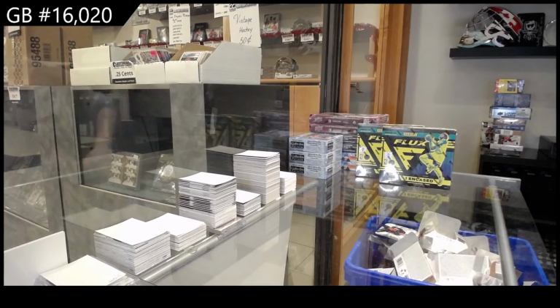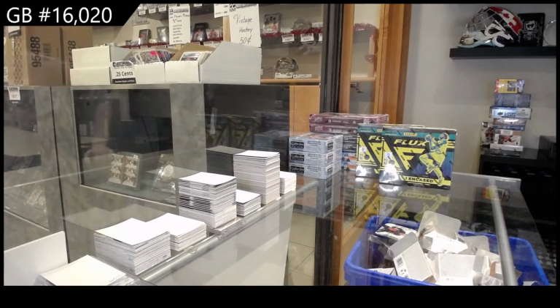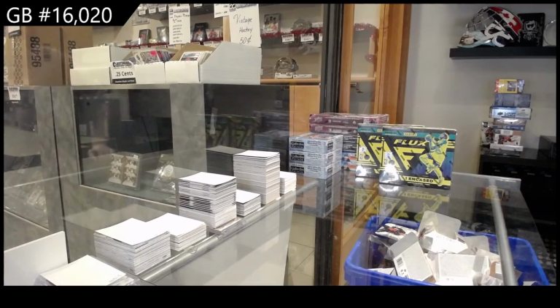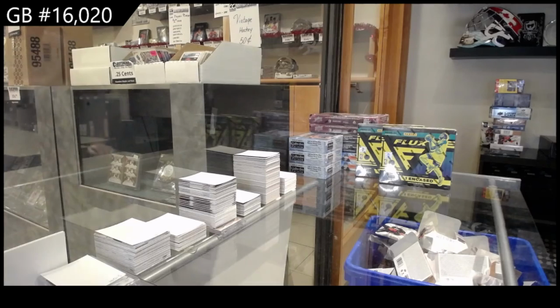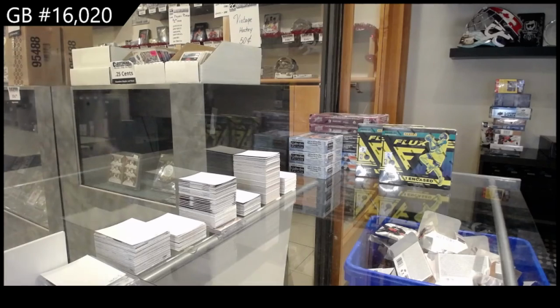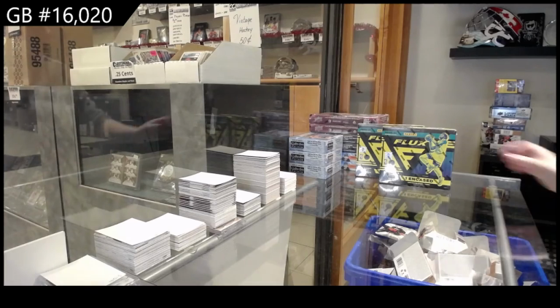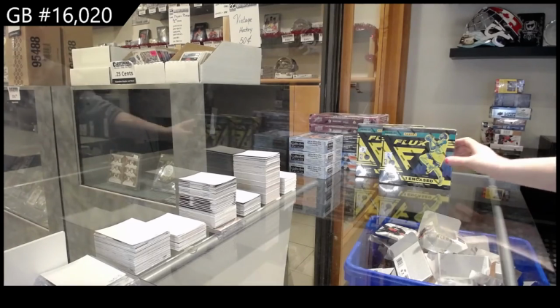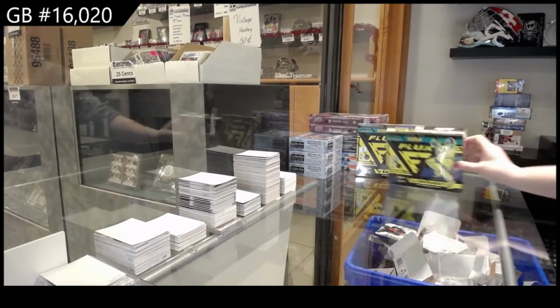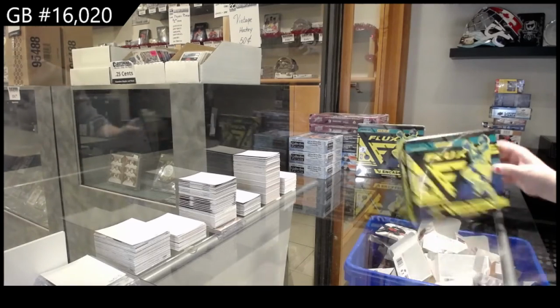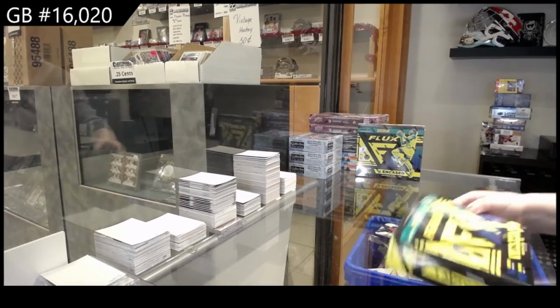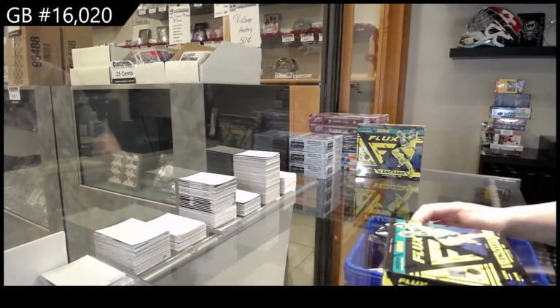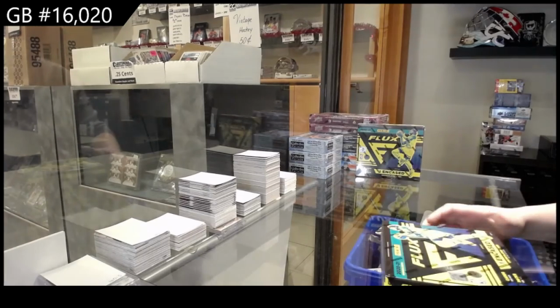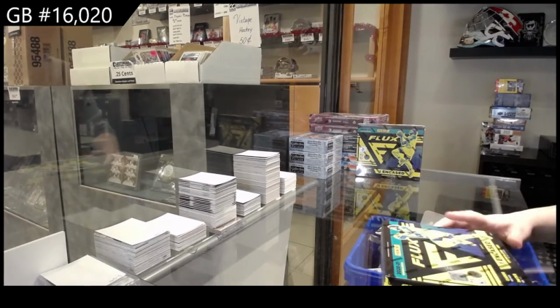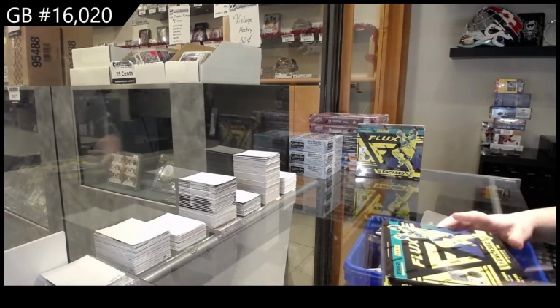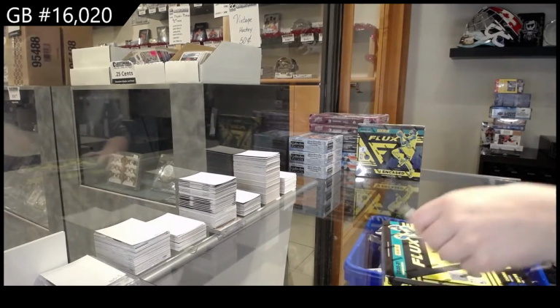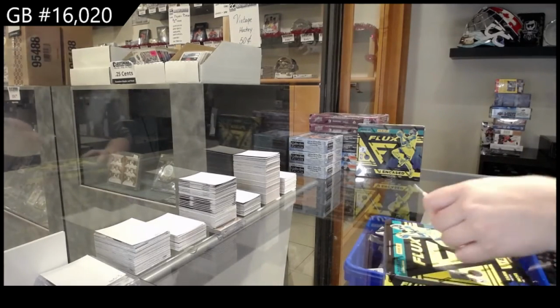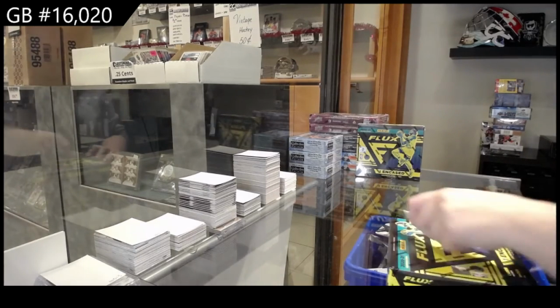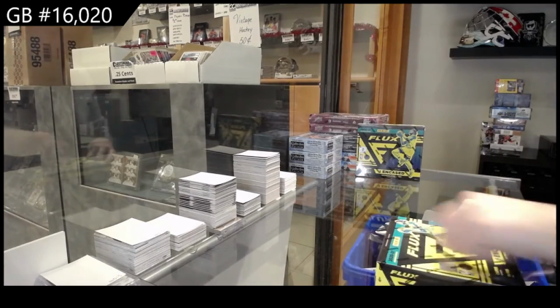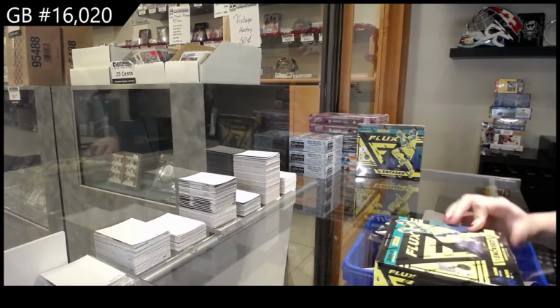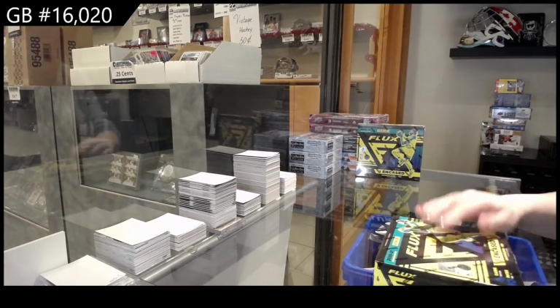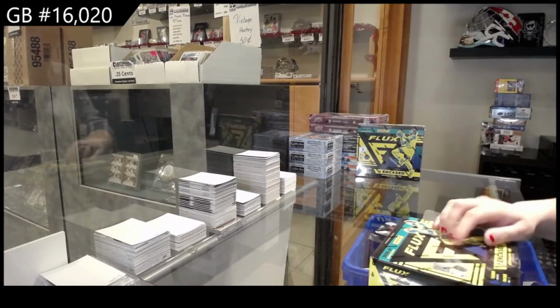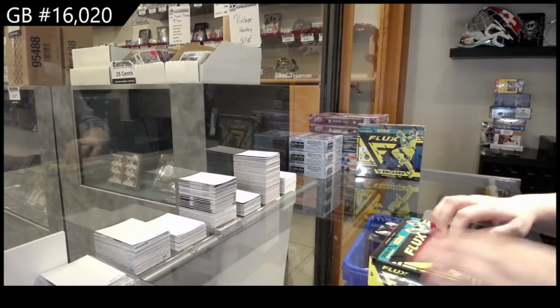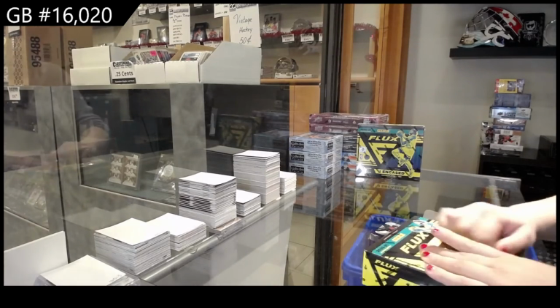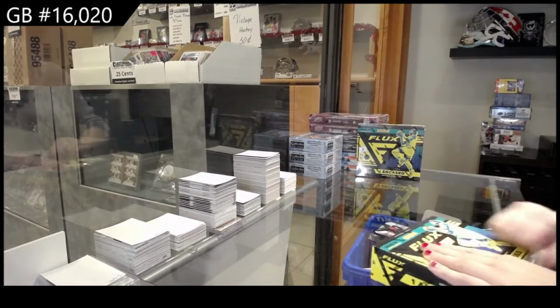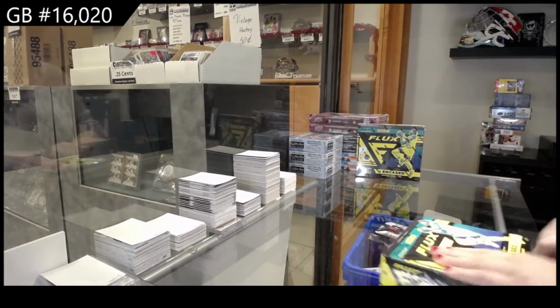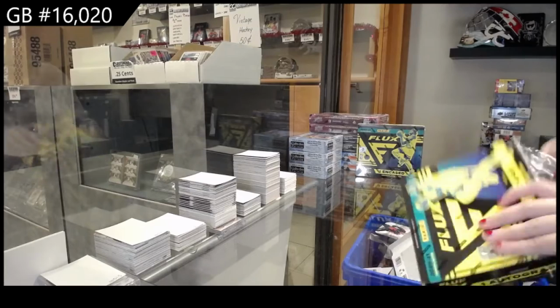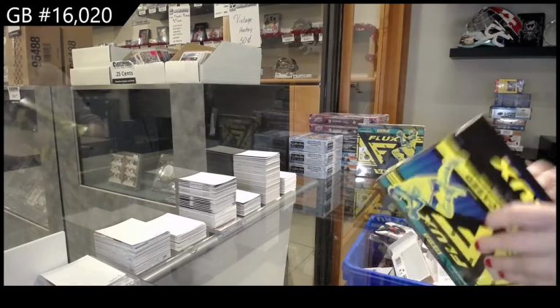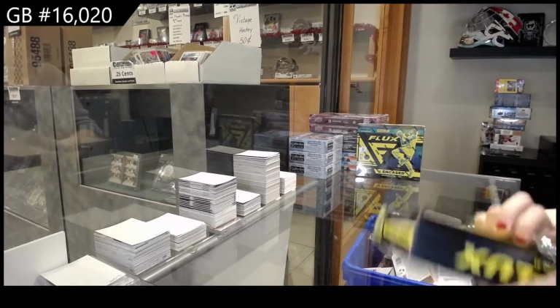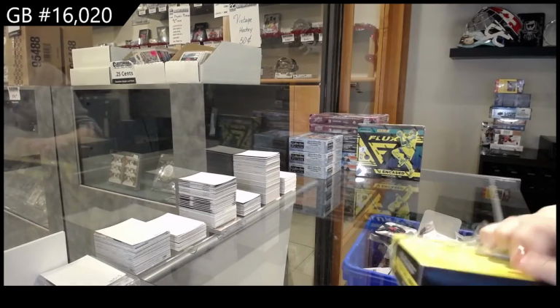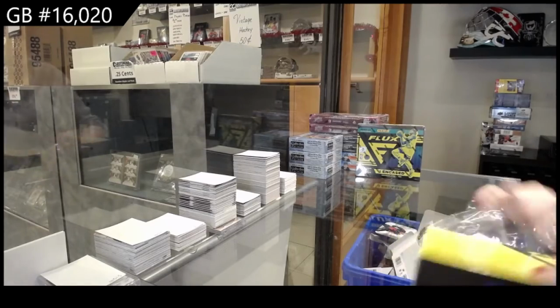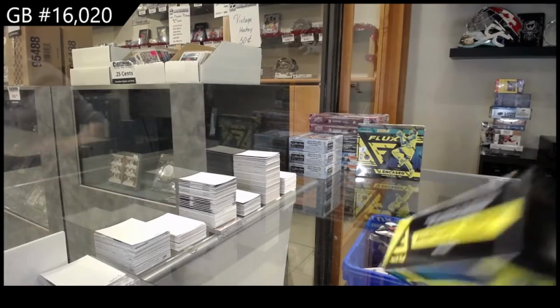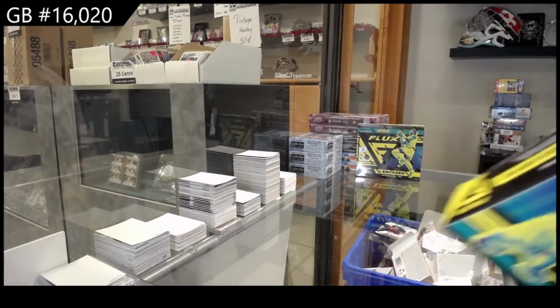It's a group break, 16-0-2-0. We've got the 2021 Panini Flux two-box break.